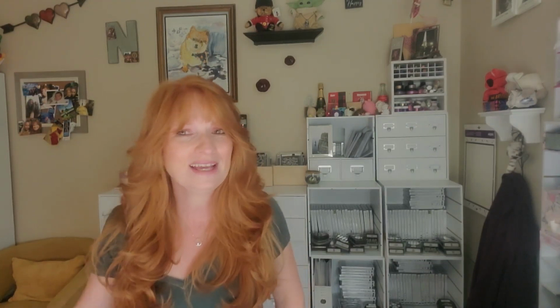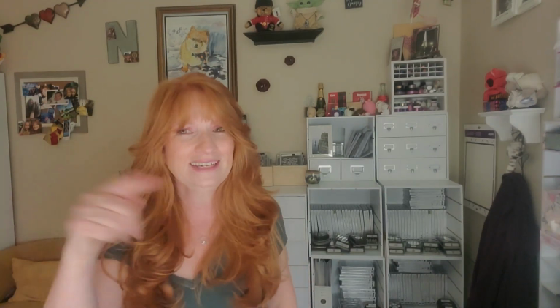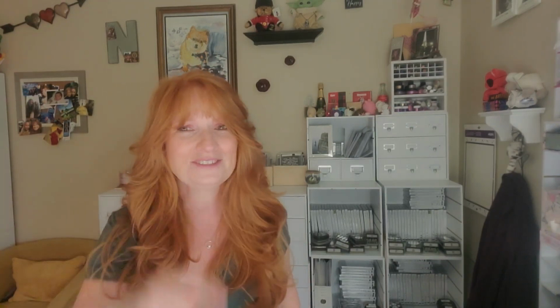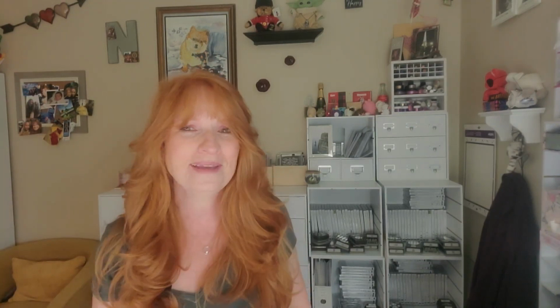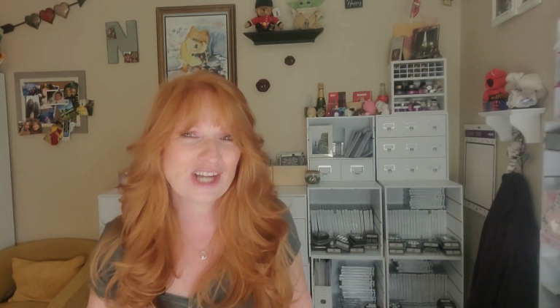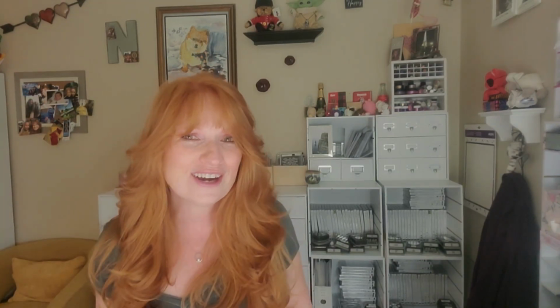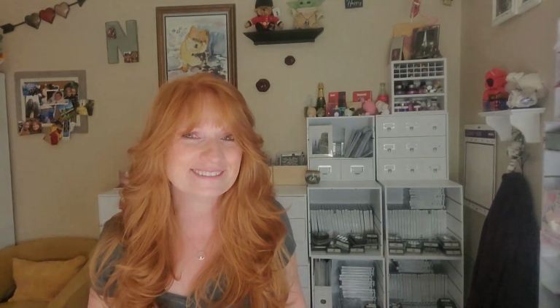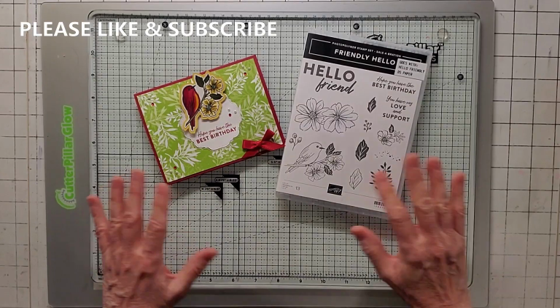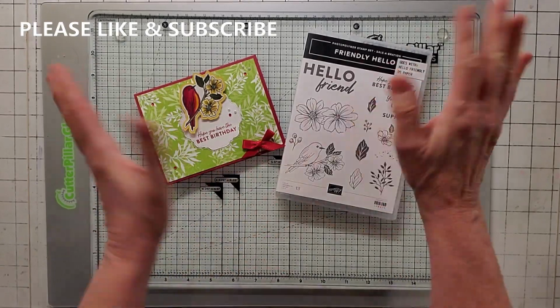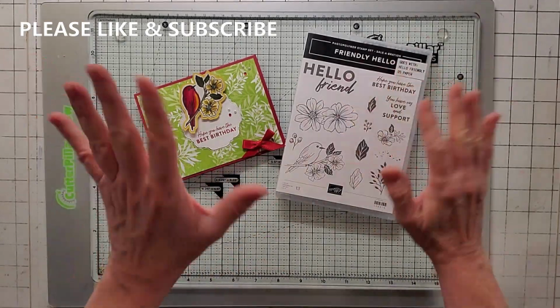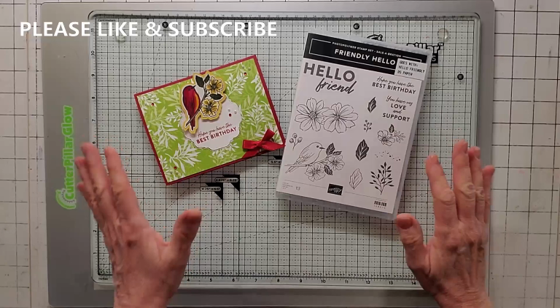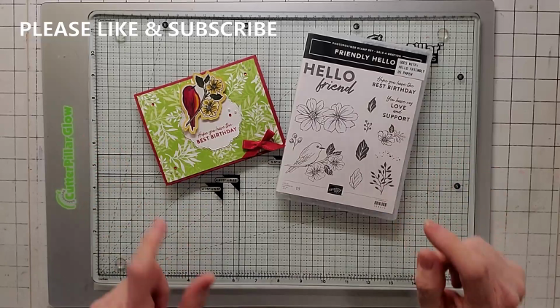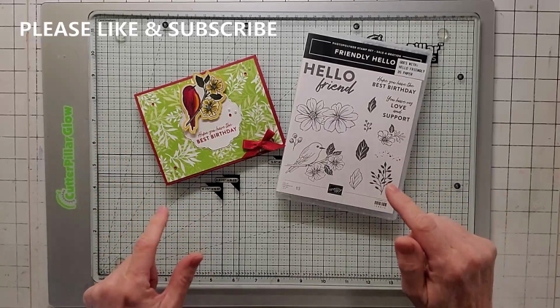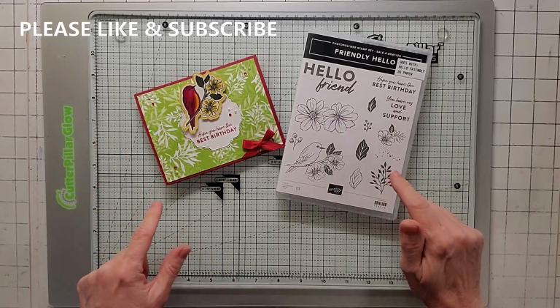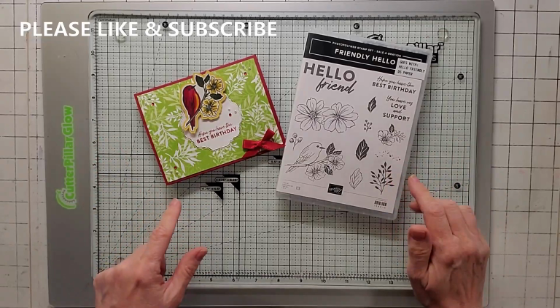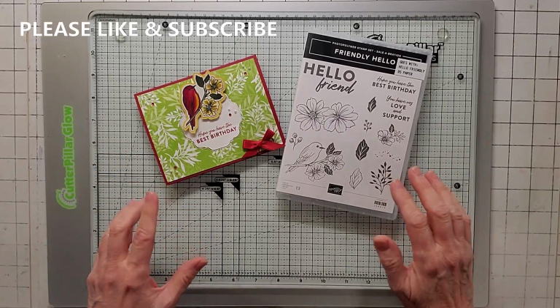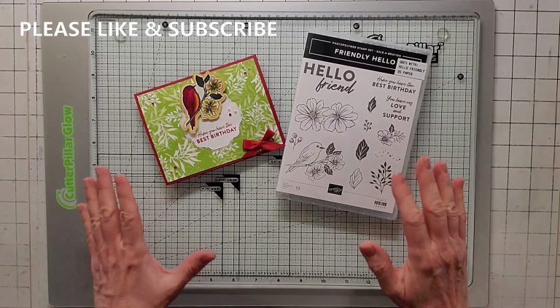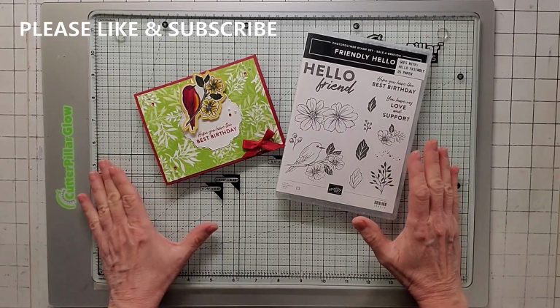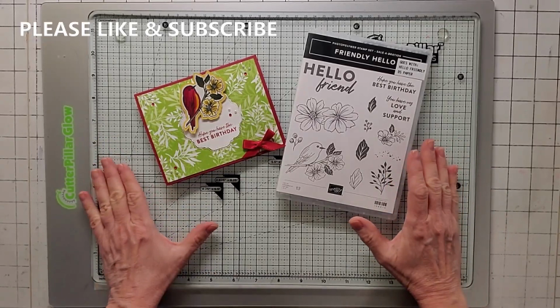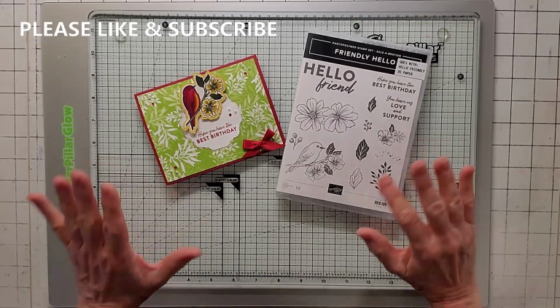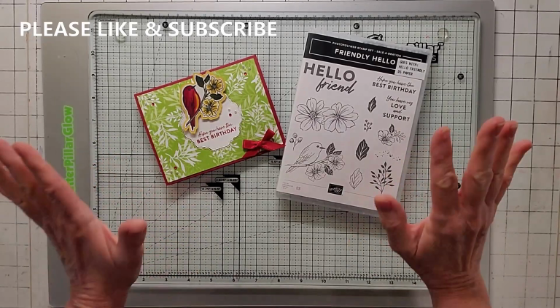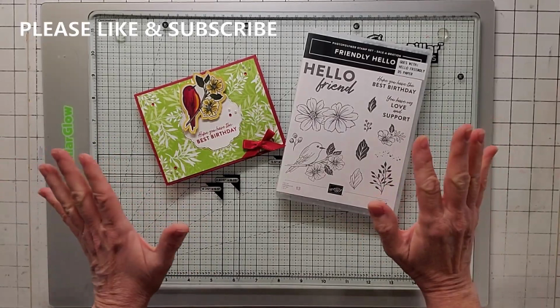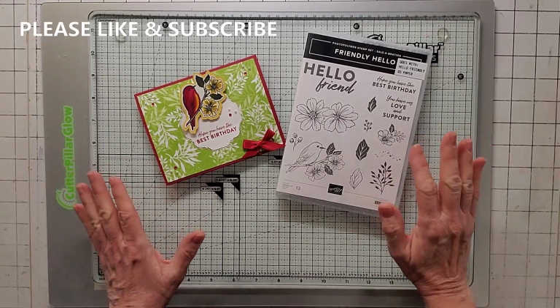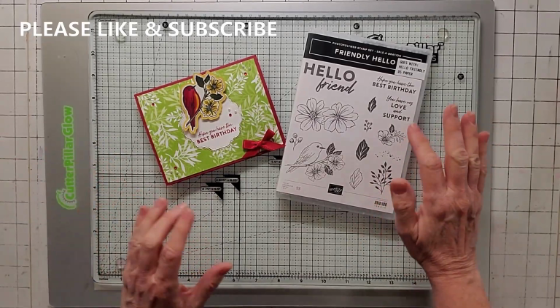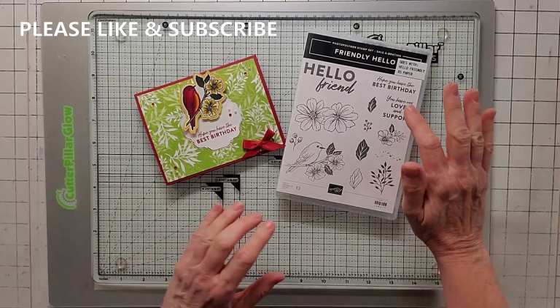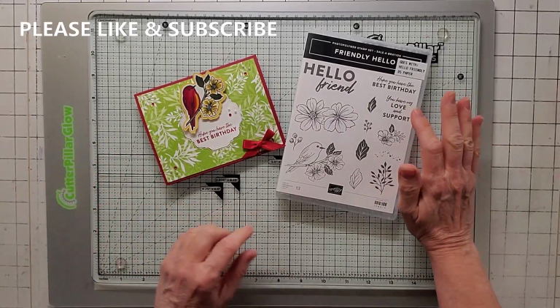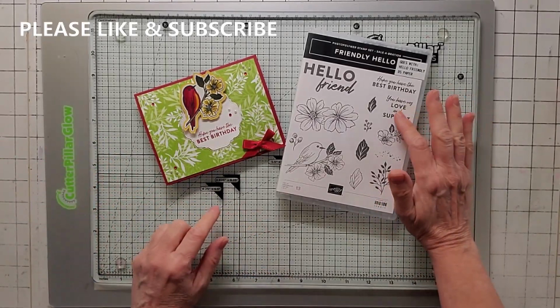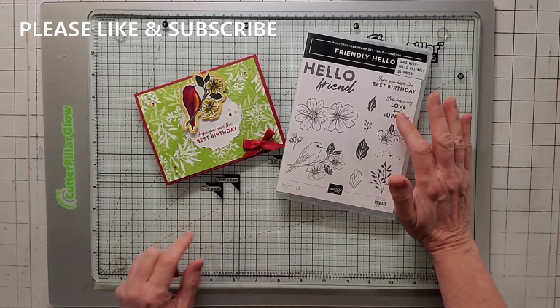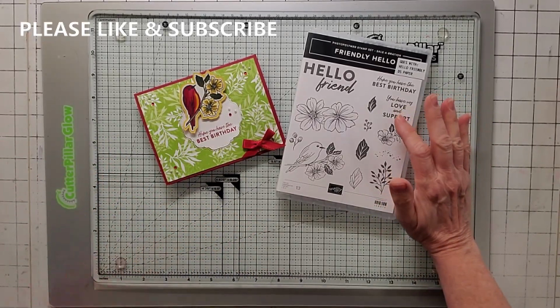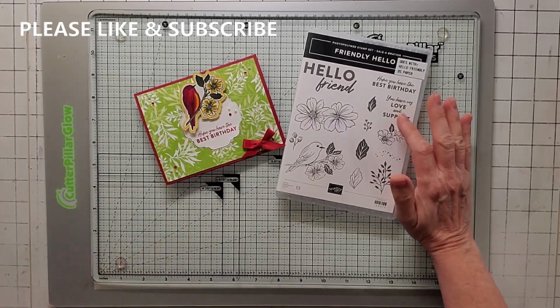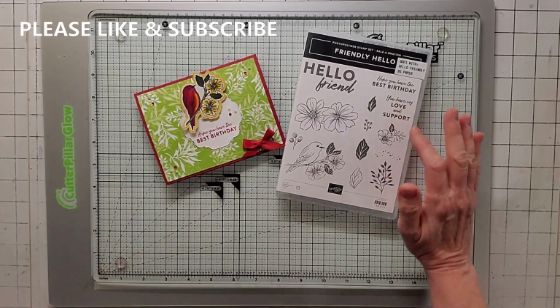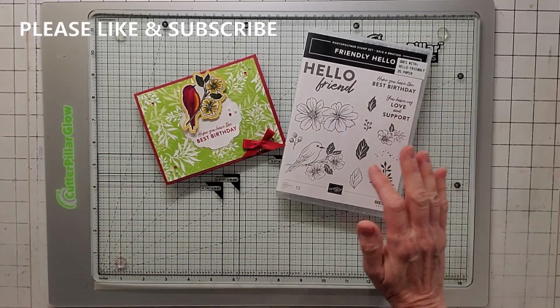Now let's go make a card. Hello, everybody. Today's card is a pop-up card. It's super cool, and it's made with Friendly Hello.